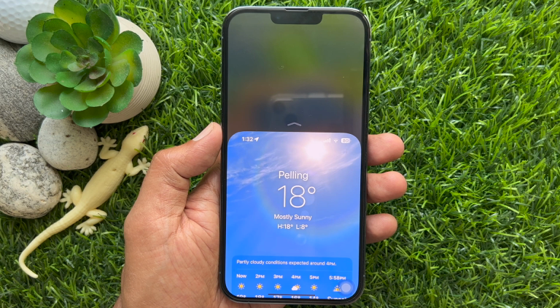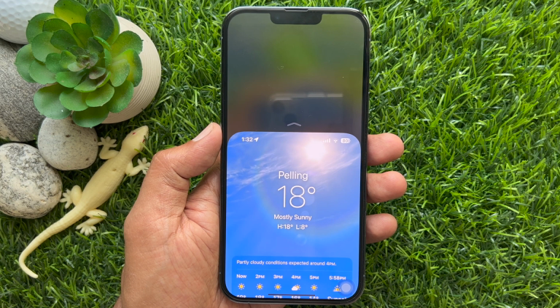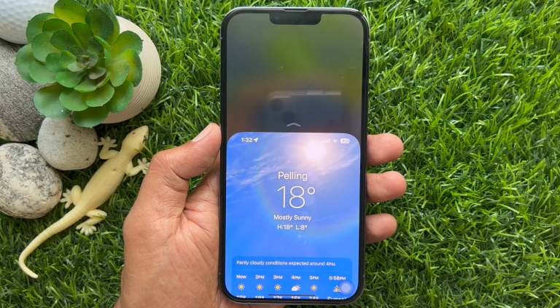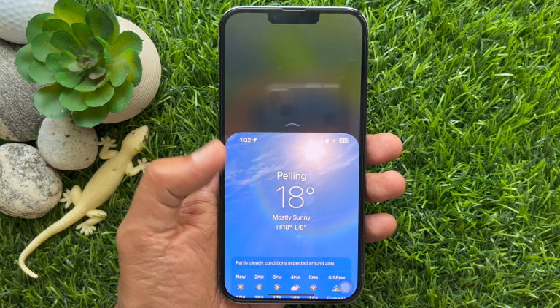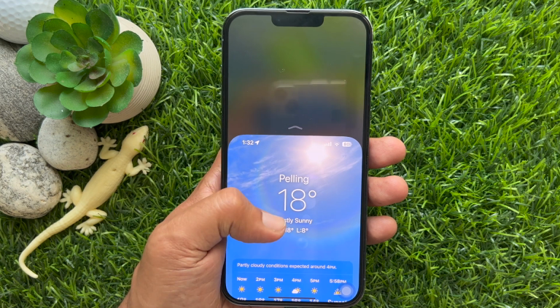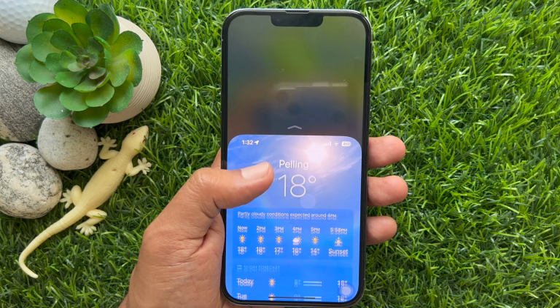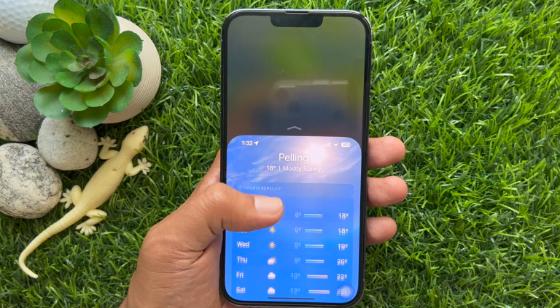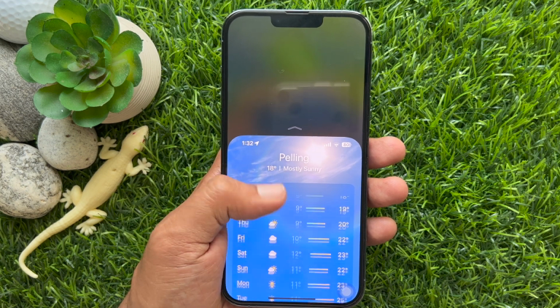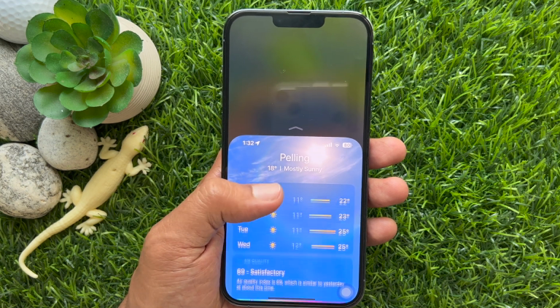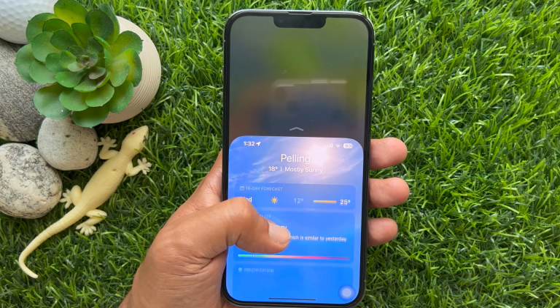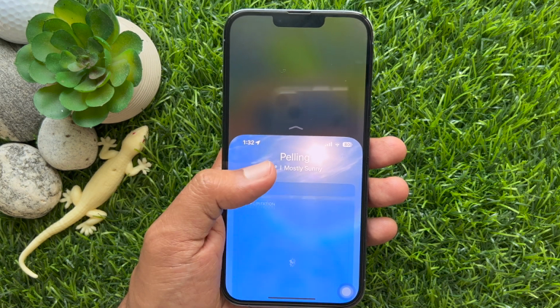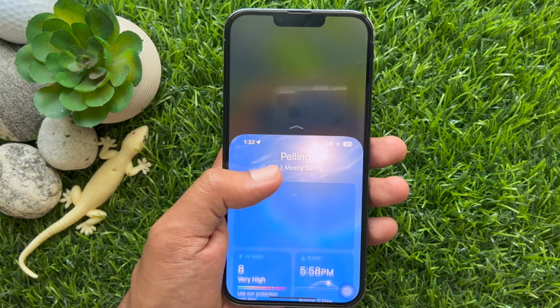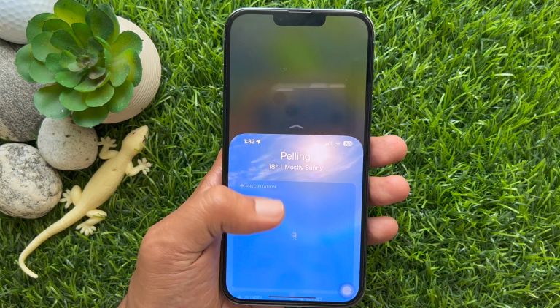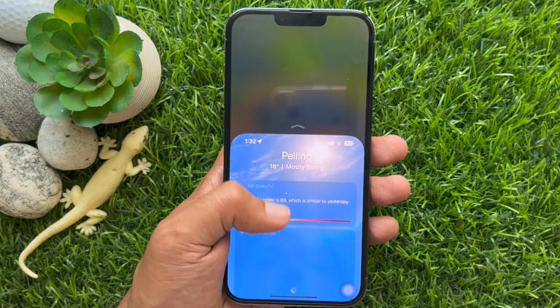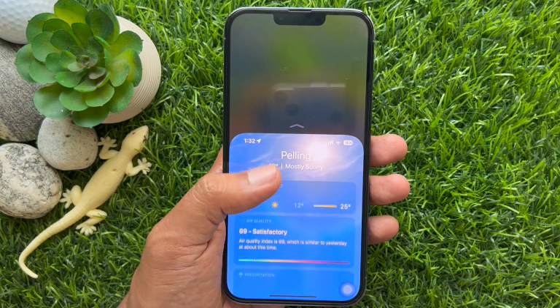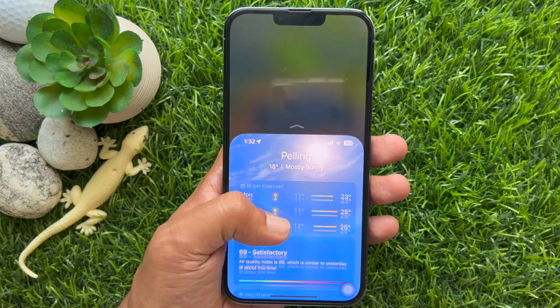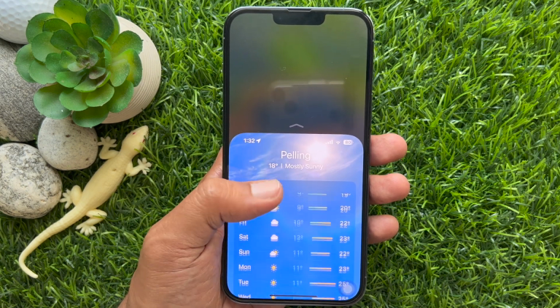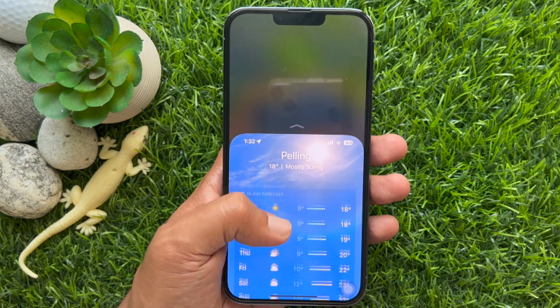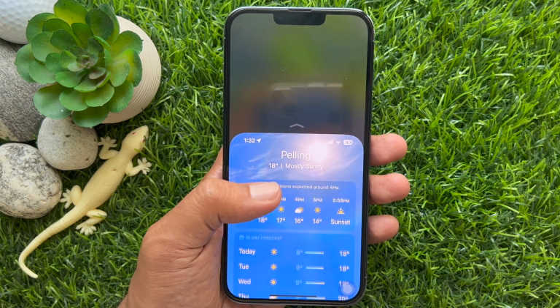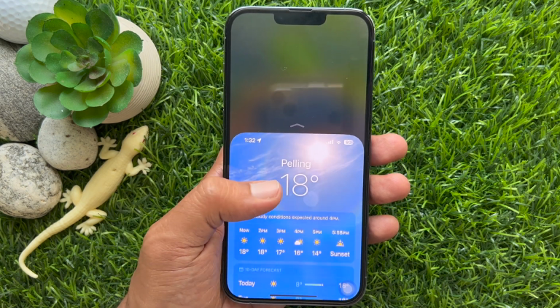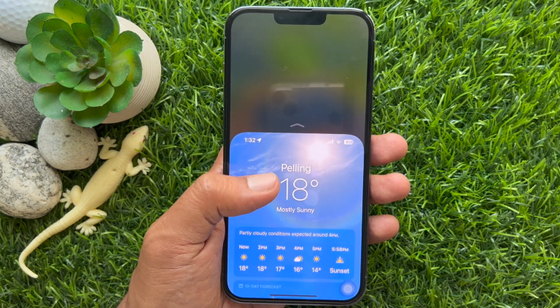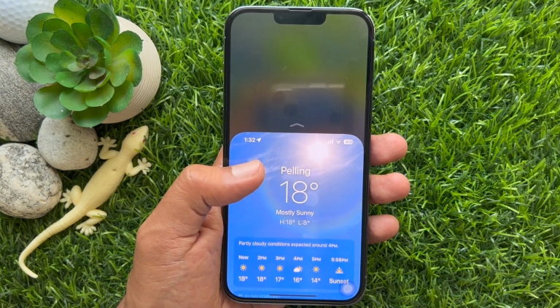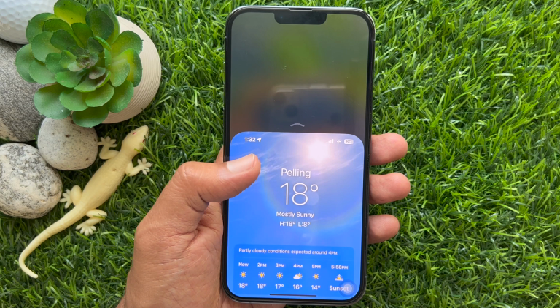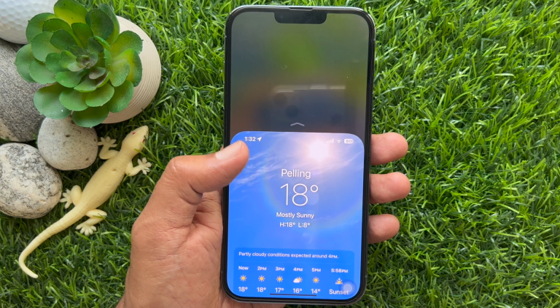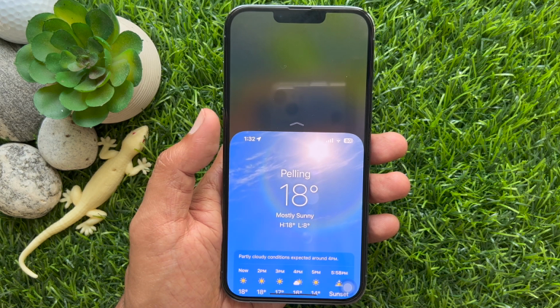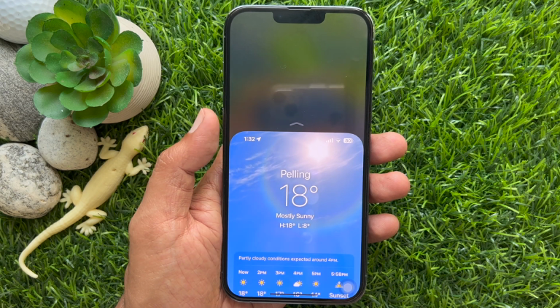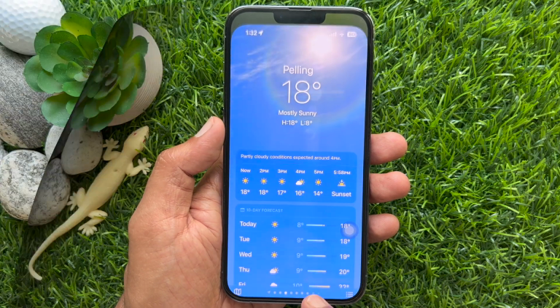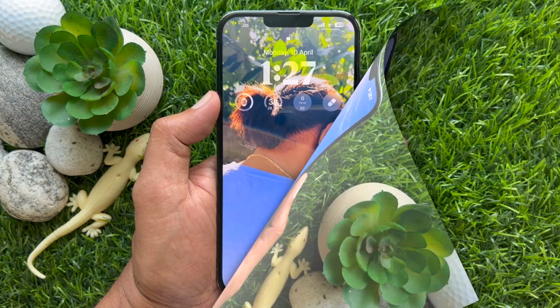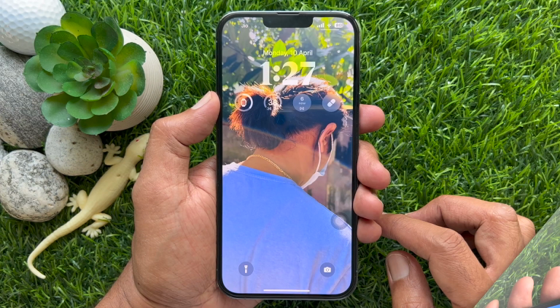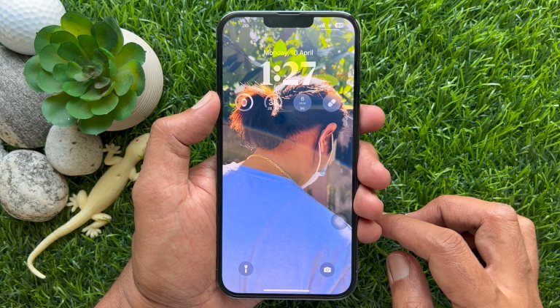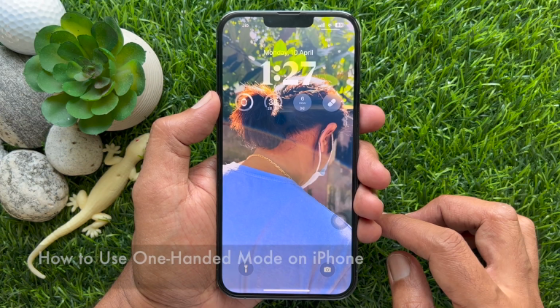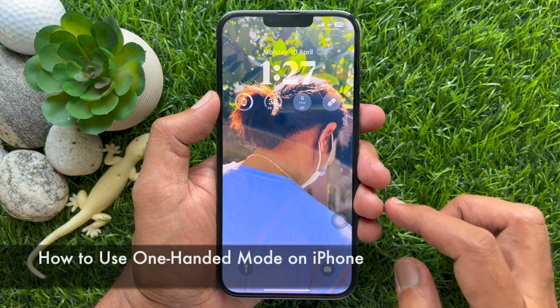Hello everyone. Today I would like to show you all how to use one-handed mode on iPhone. Let's have a look.